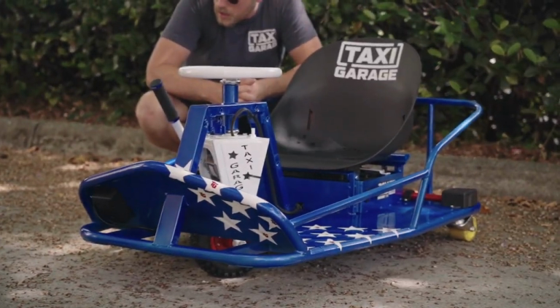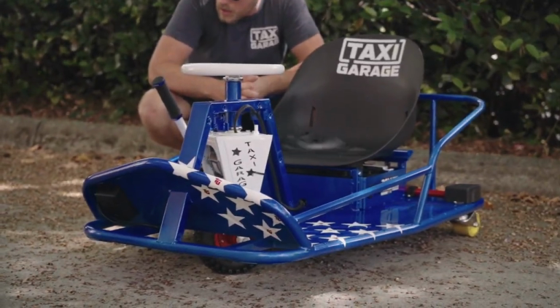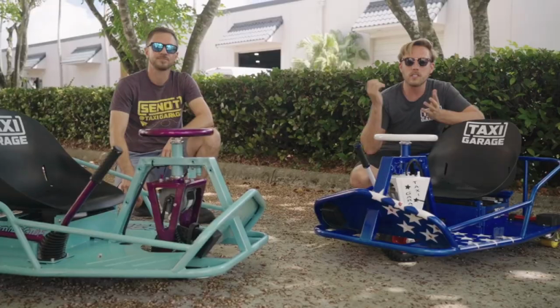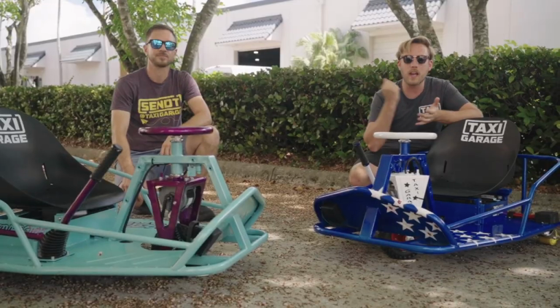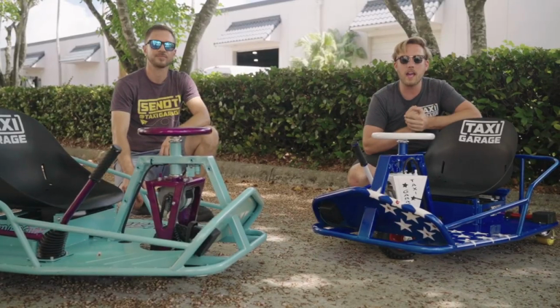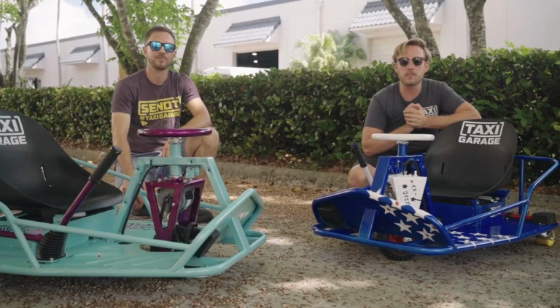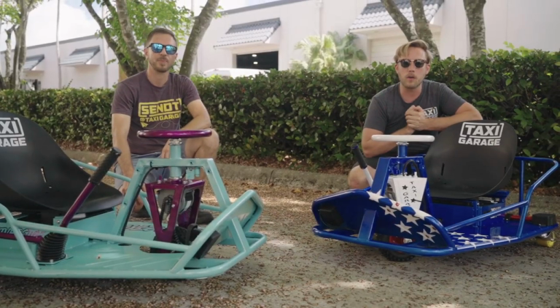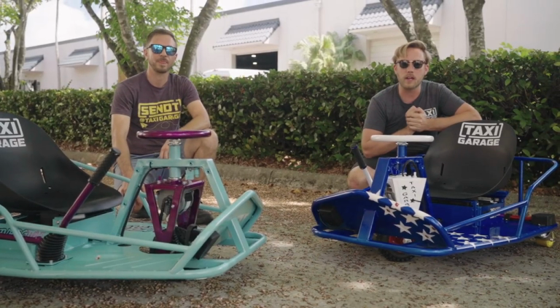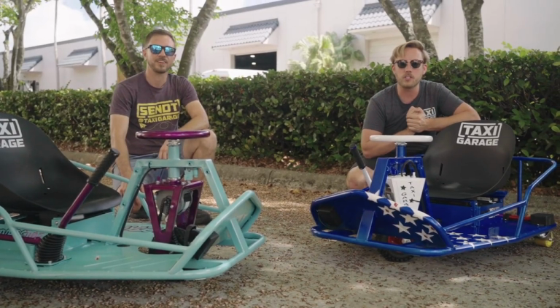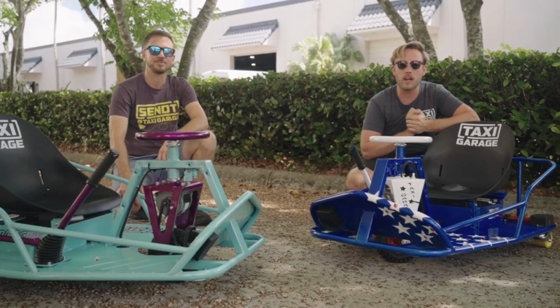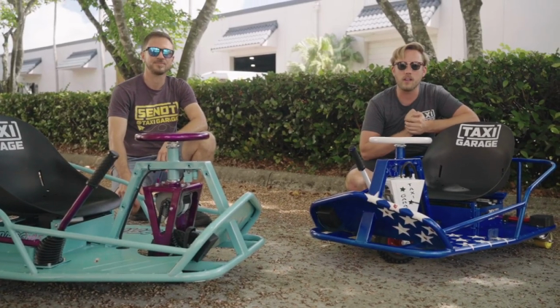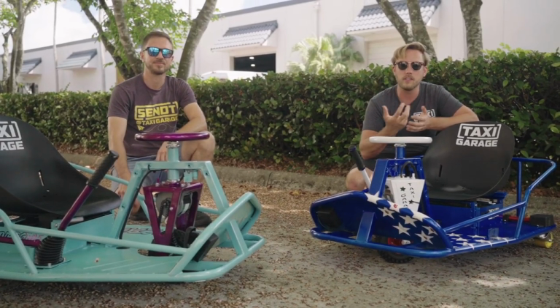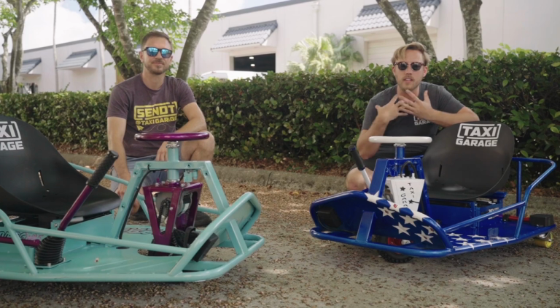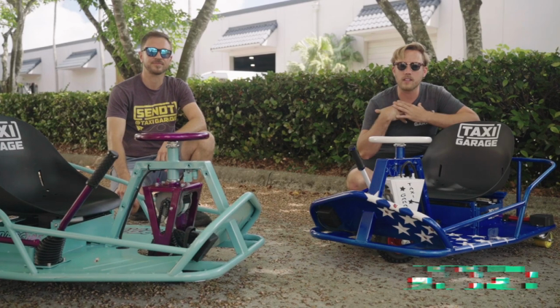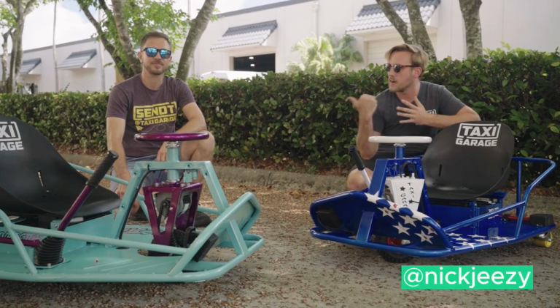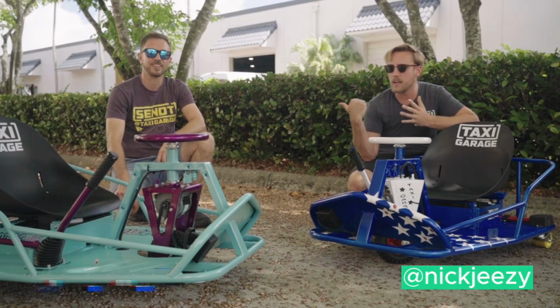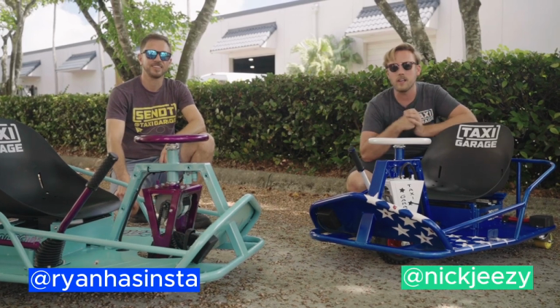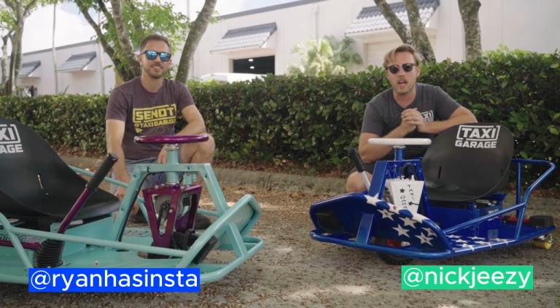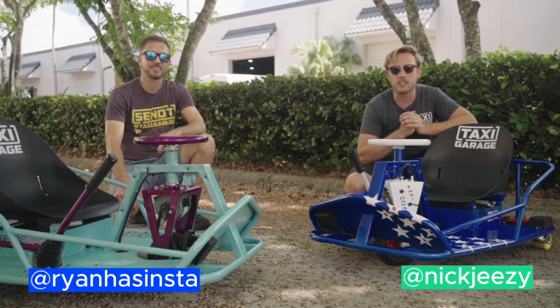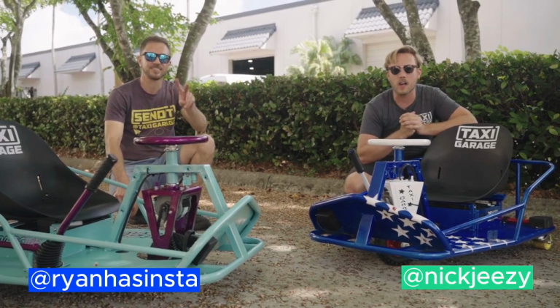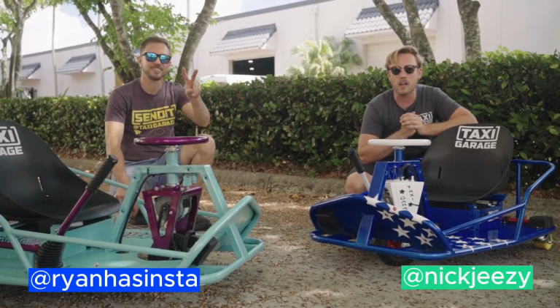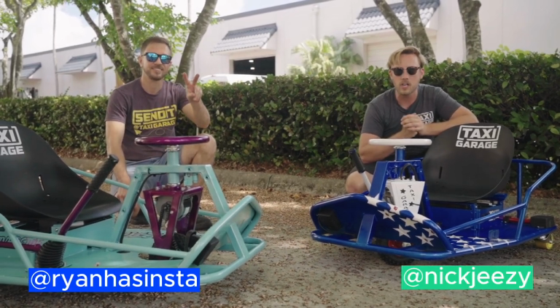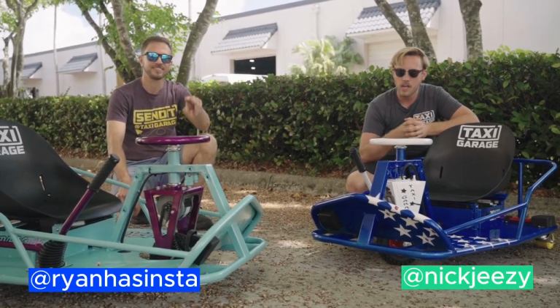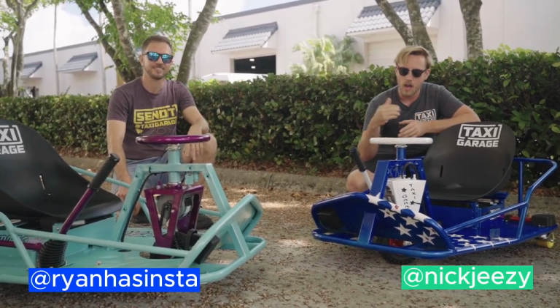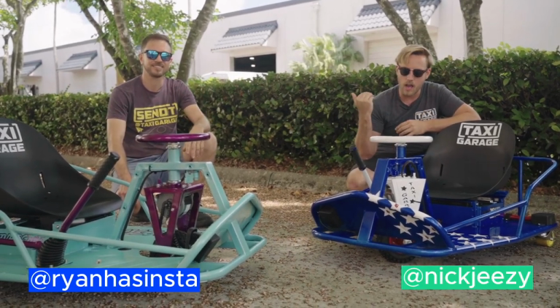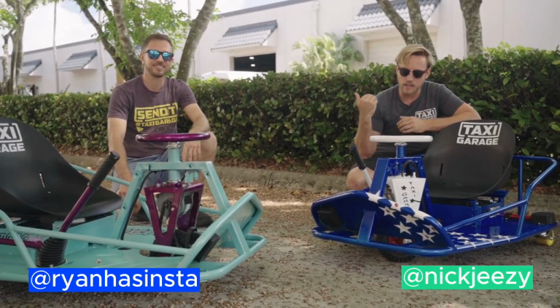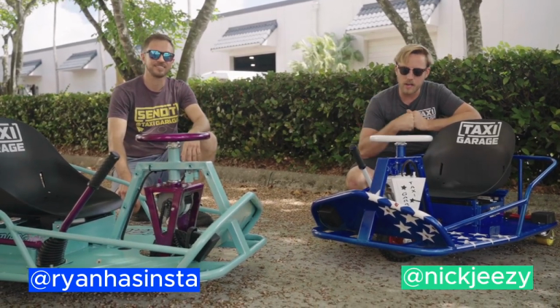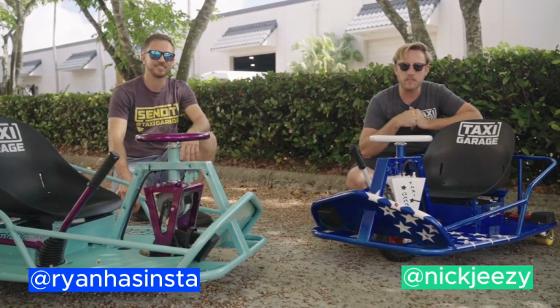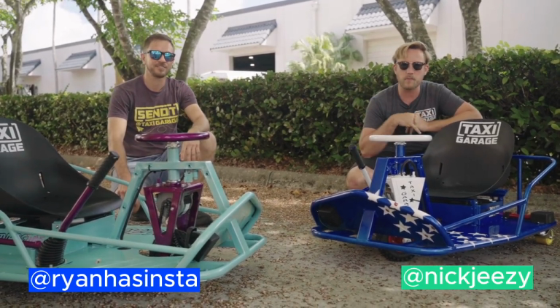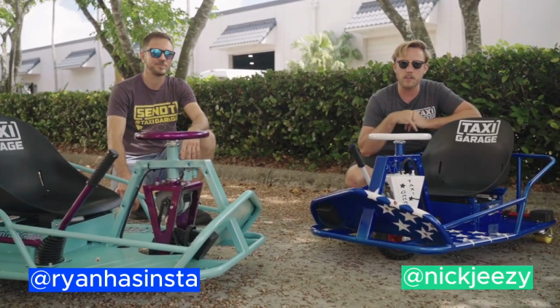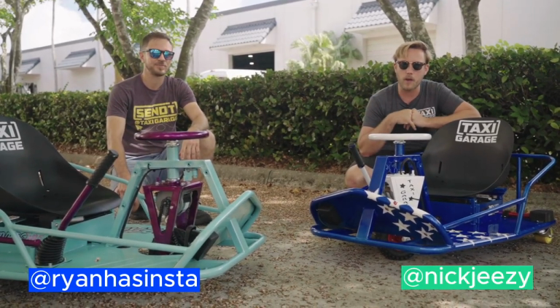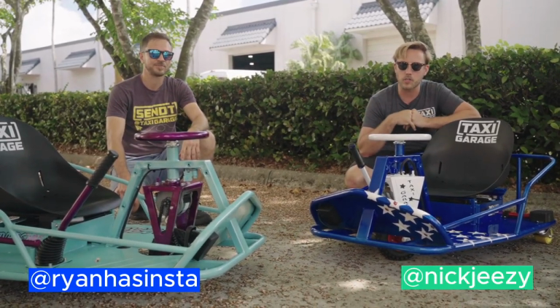What's up guys, welcome back to the channel. Nick Brian here, Taxi Garage, and today we have something very special.